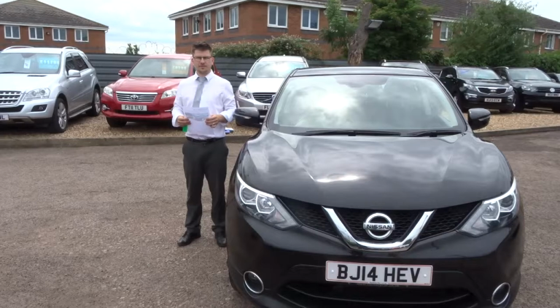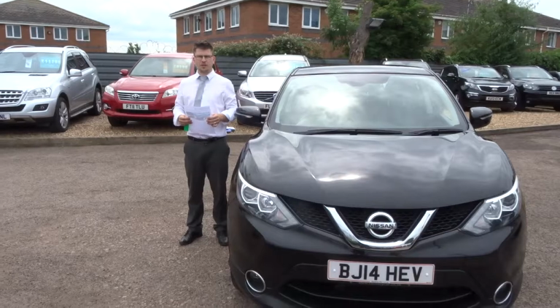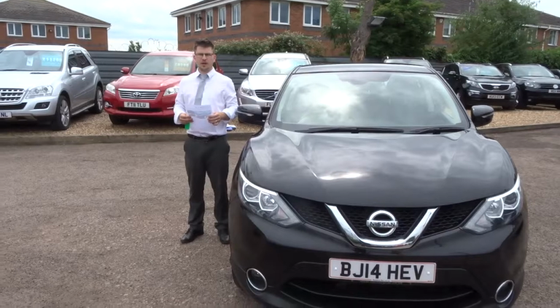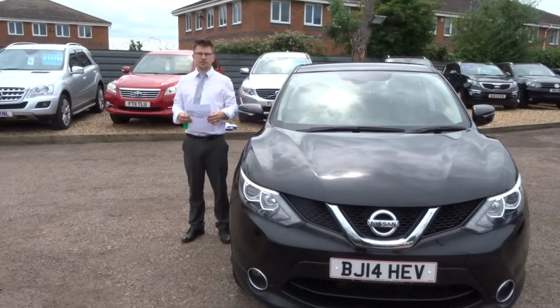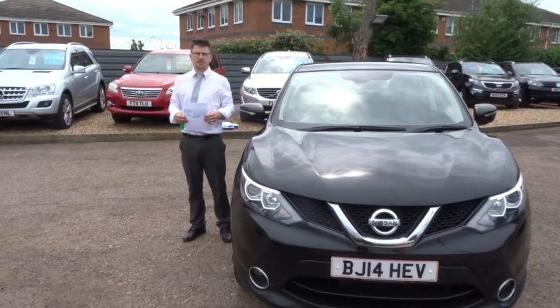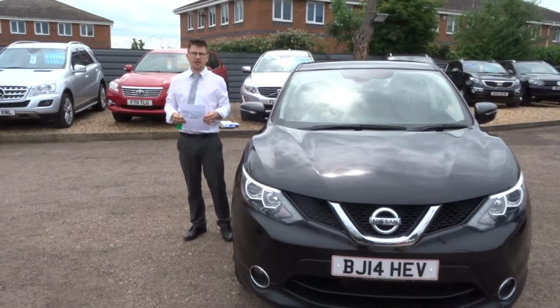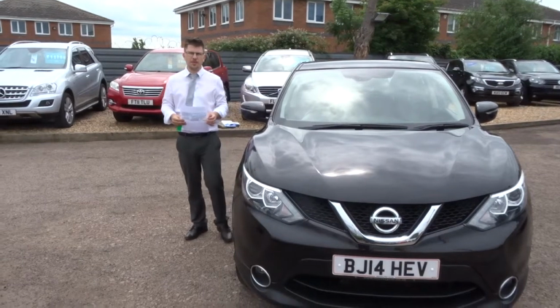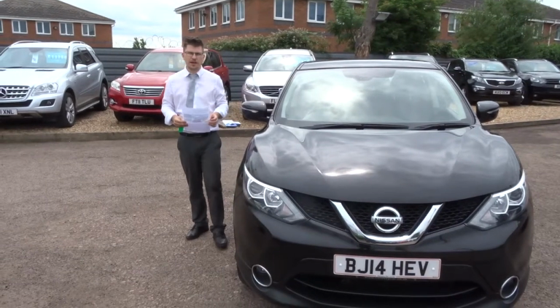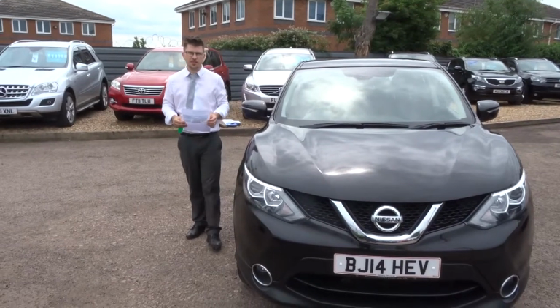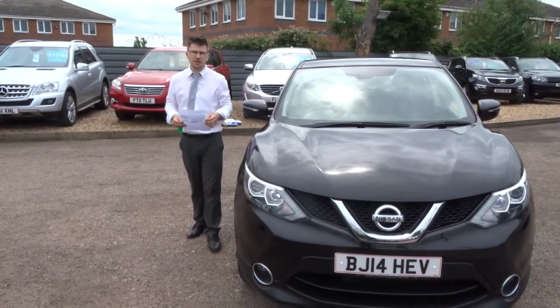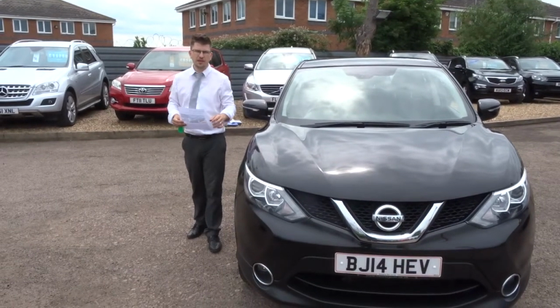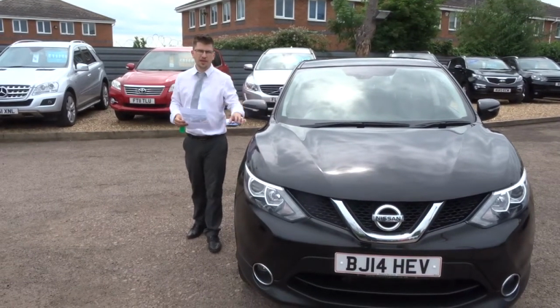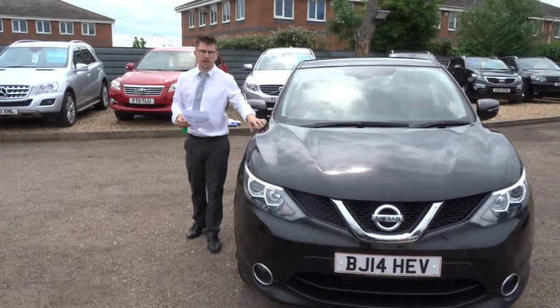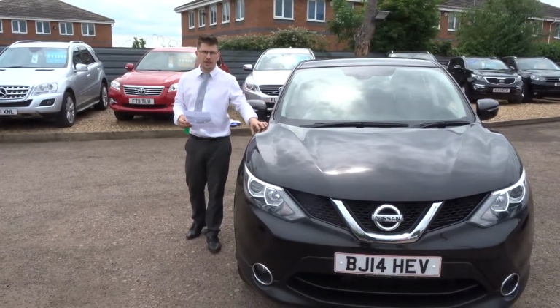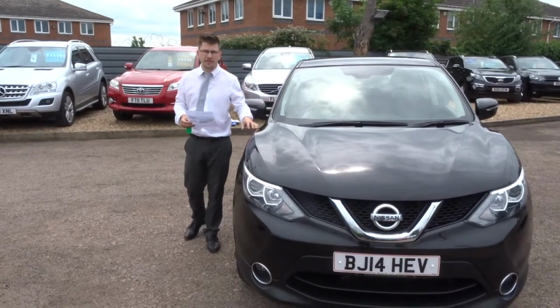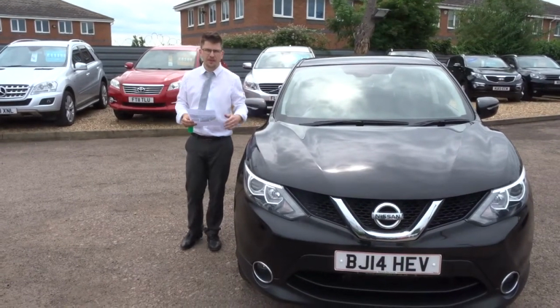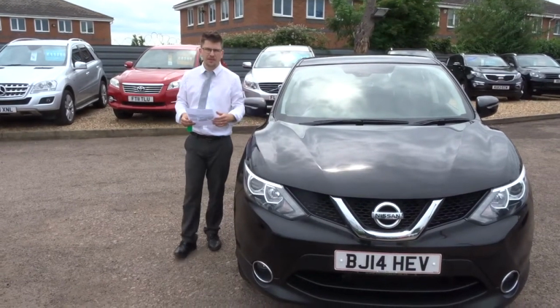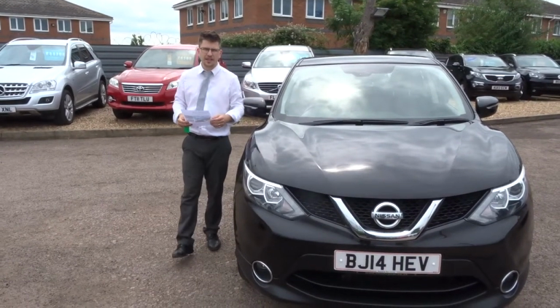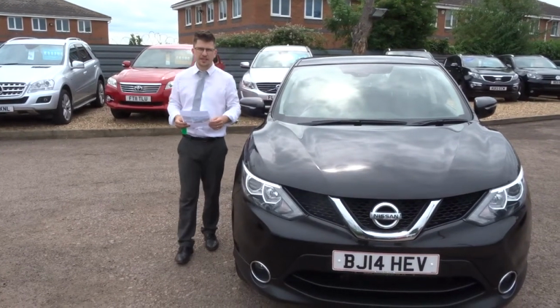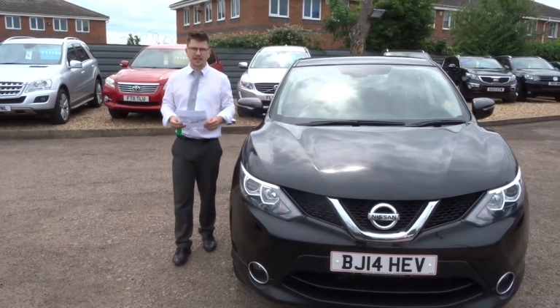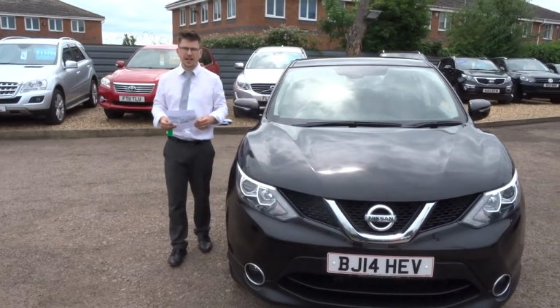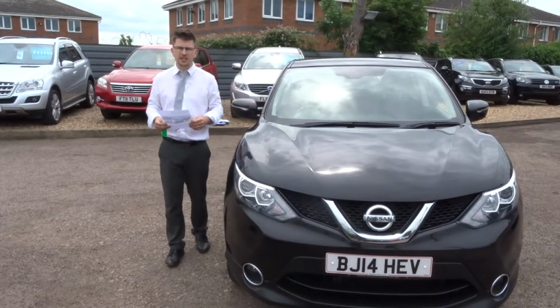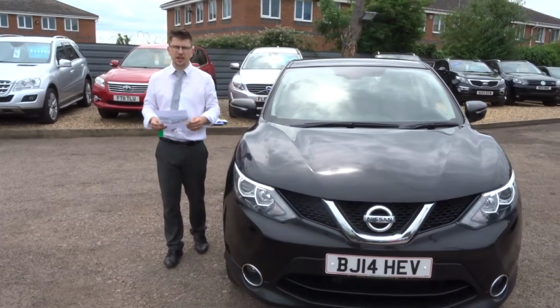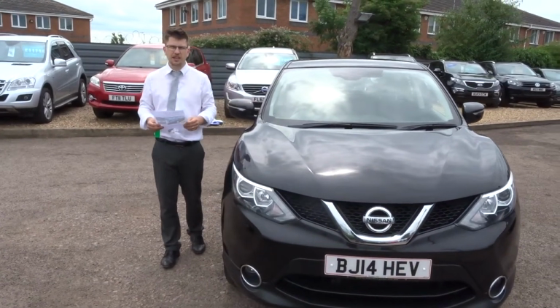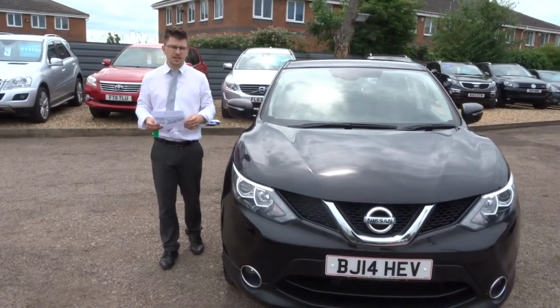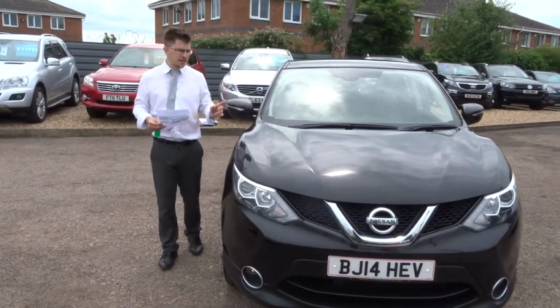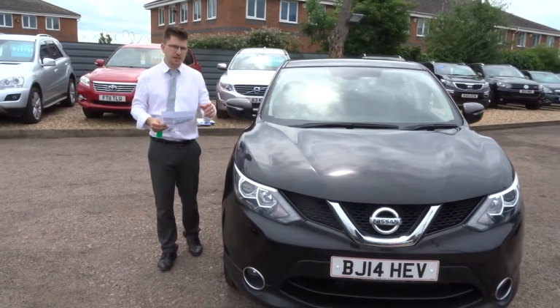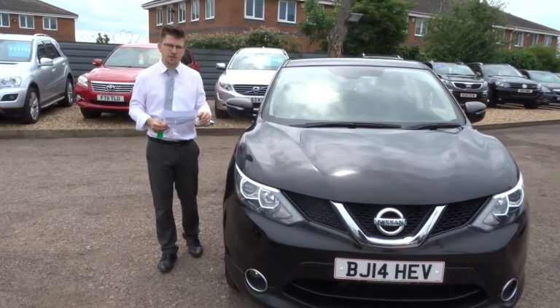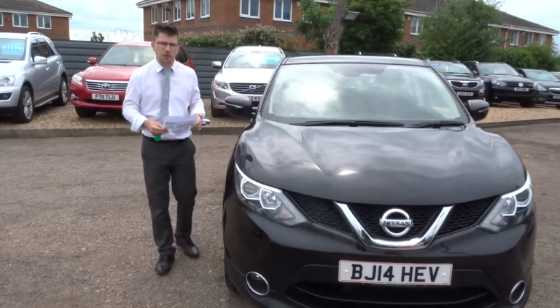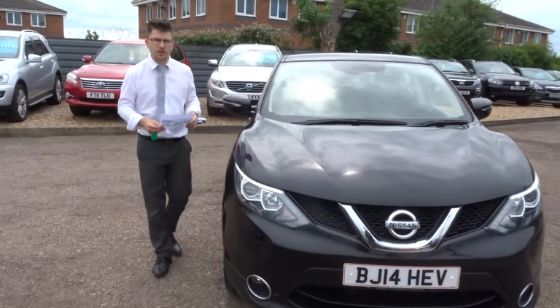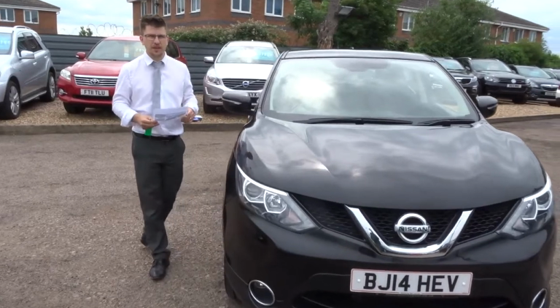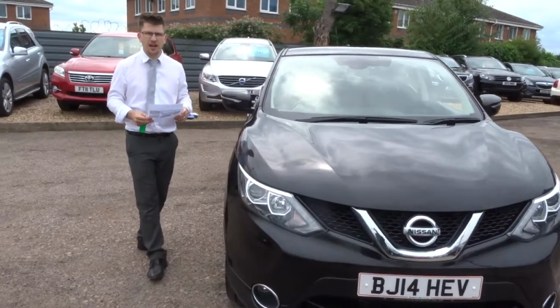Welcome to Country Car, my name's Tom. Here we have a lovely Nissan Qashqai. Let's give you a walk around the car.